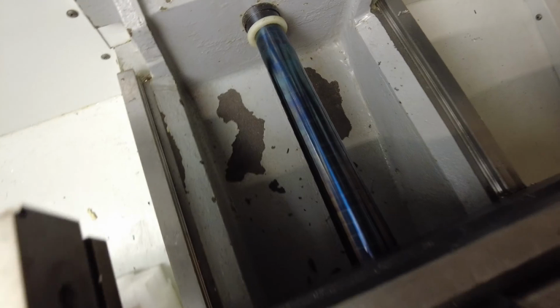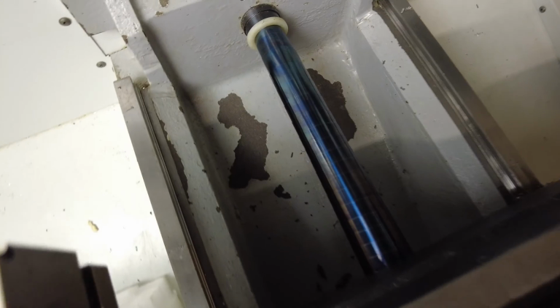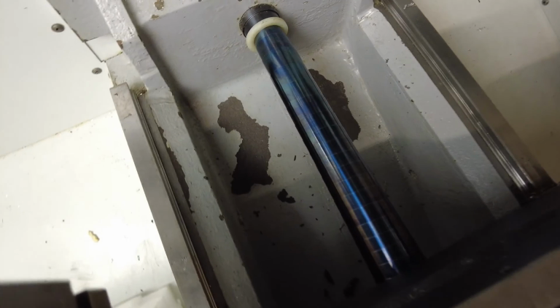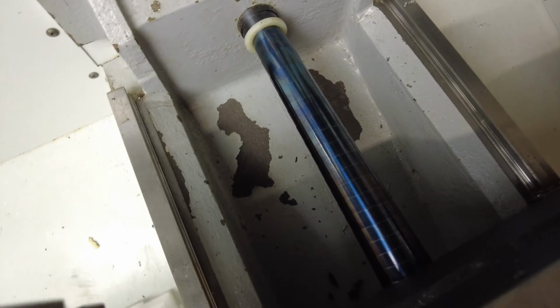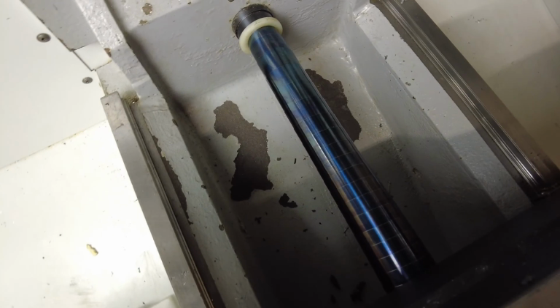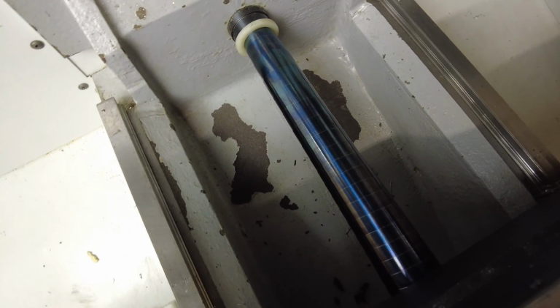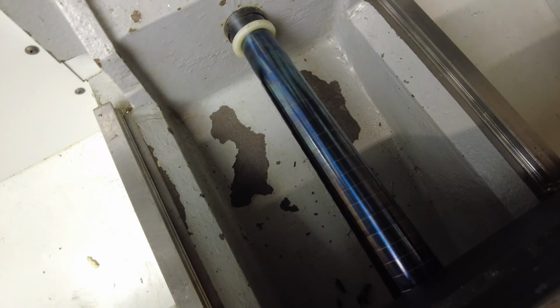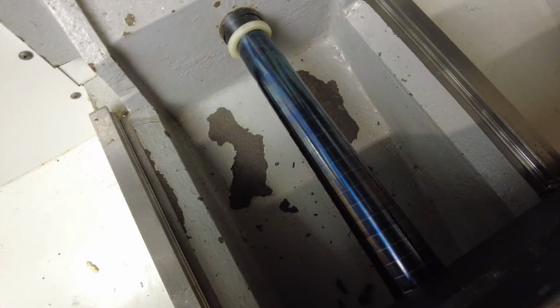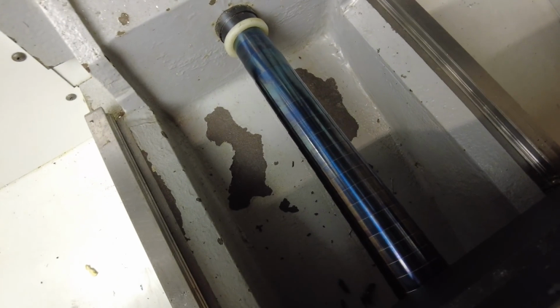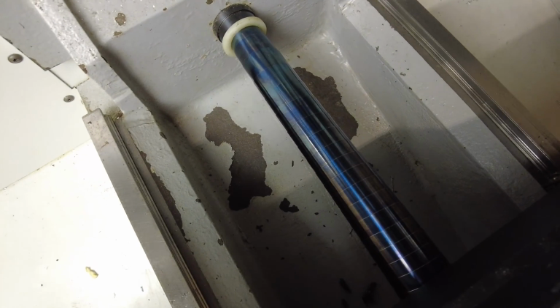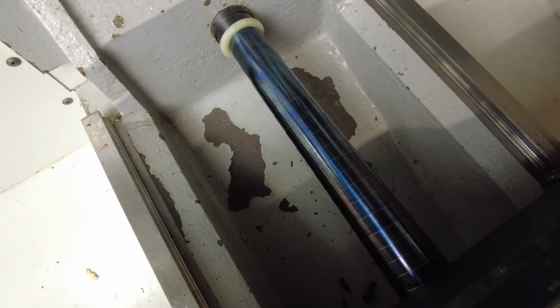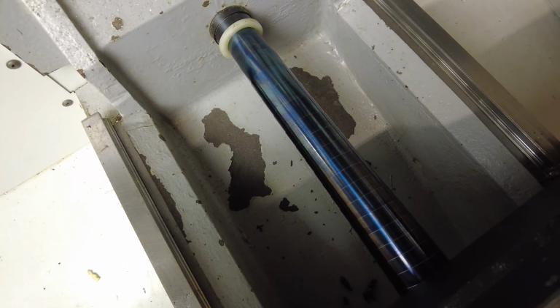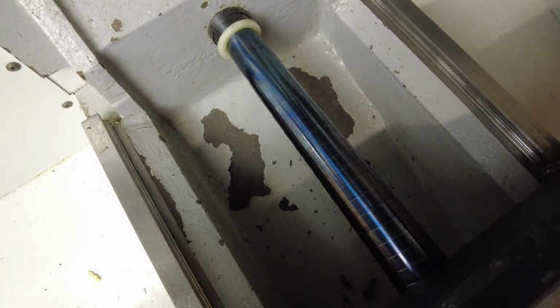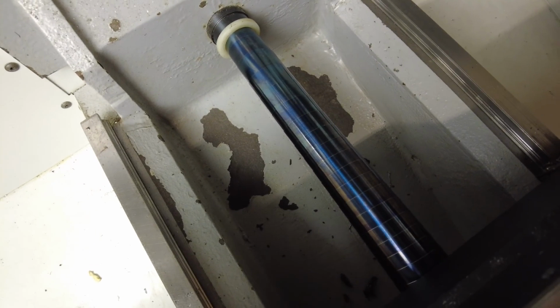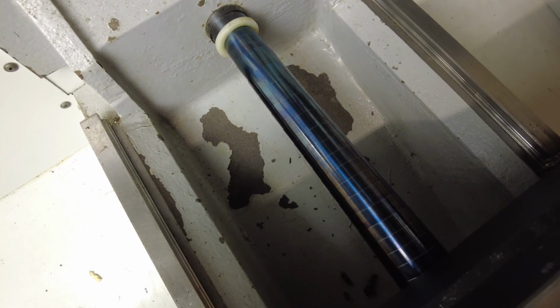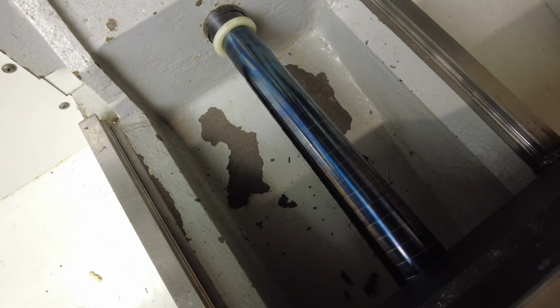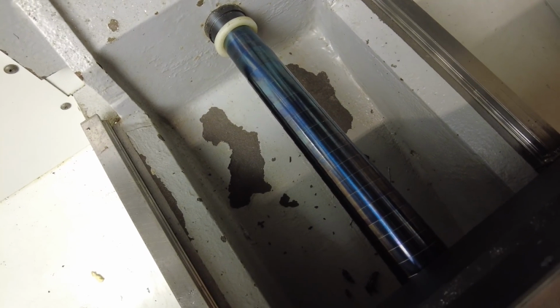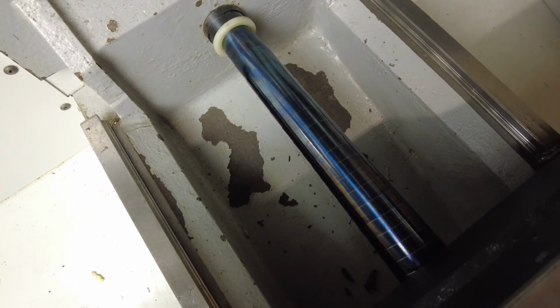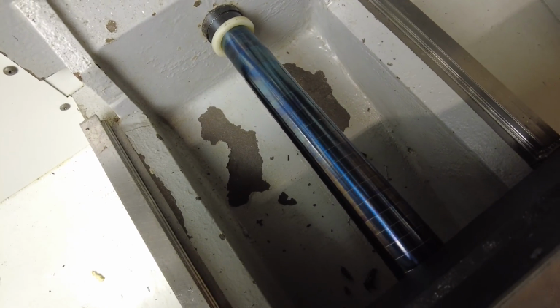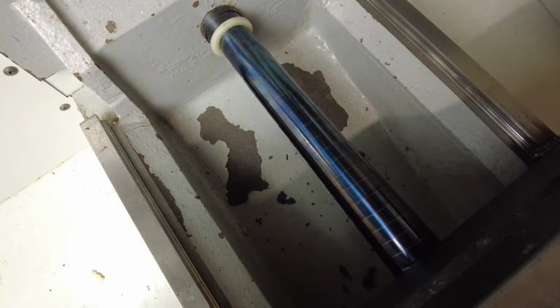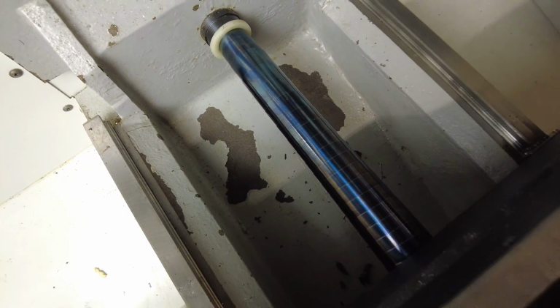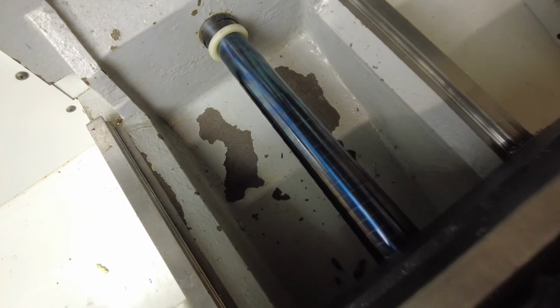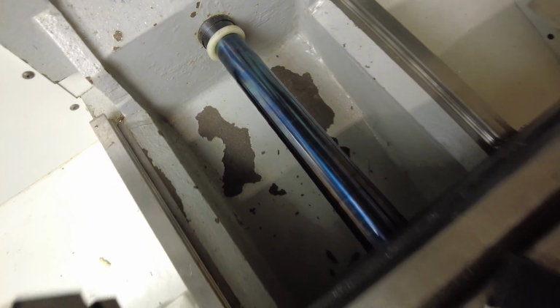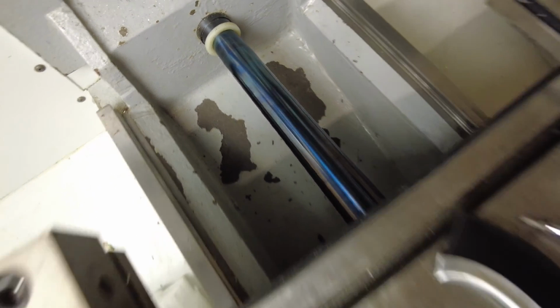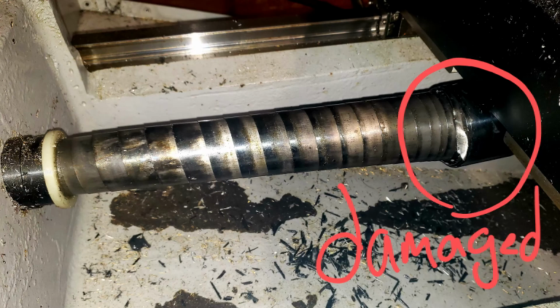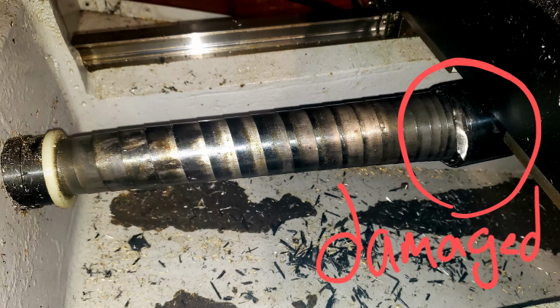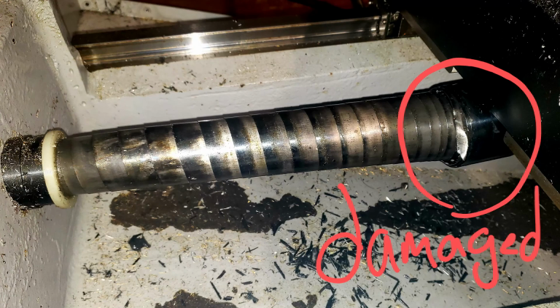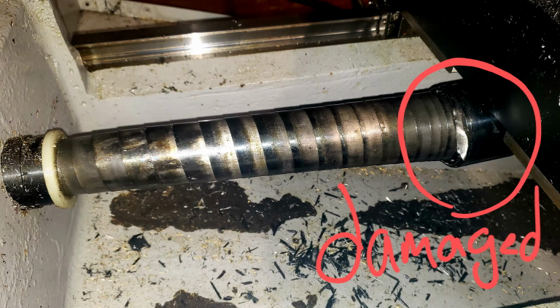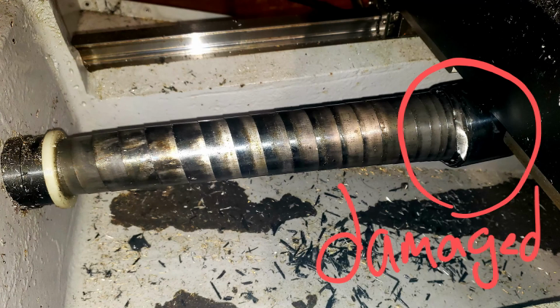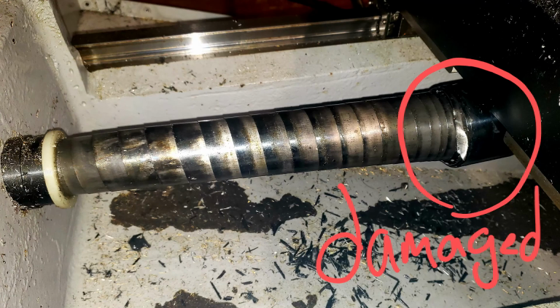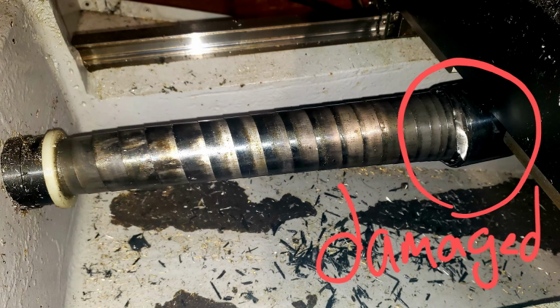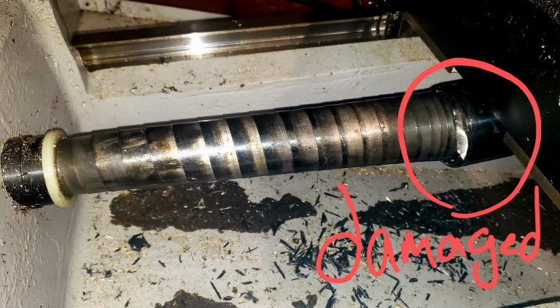All right, all right, all right. I think that replacing the ball screw cover was a great success.